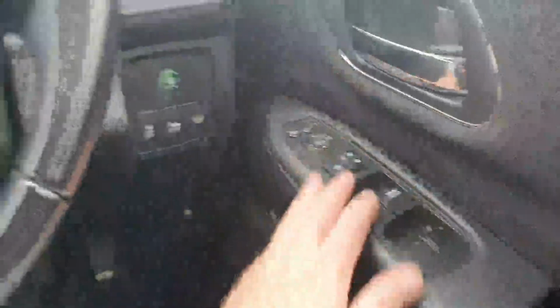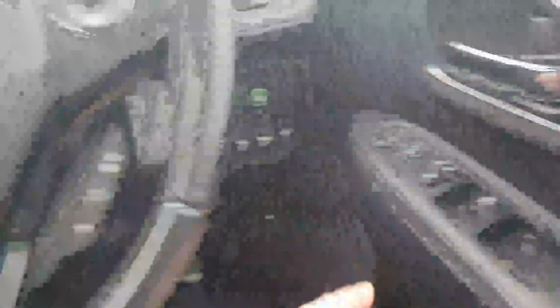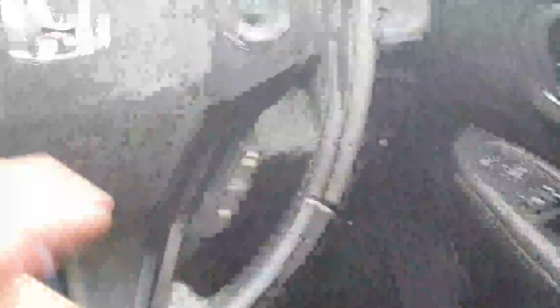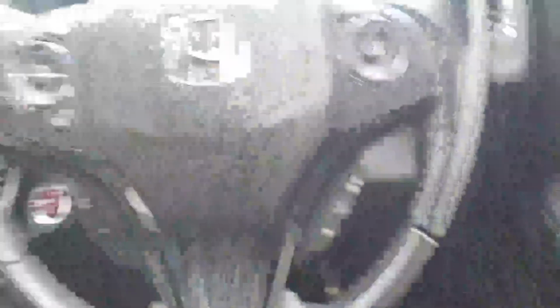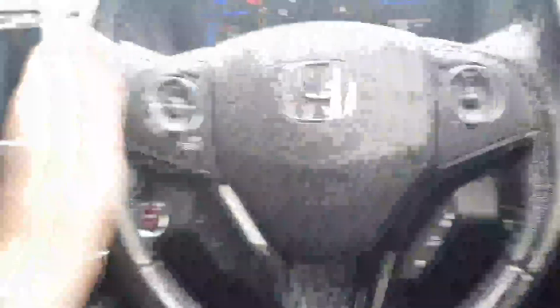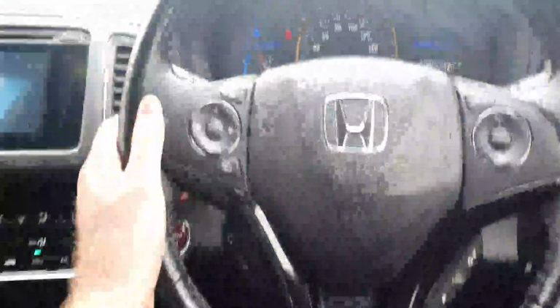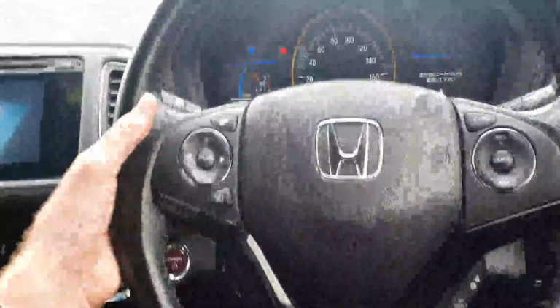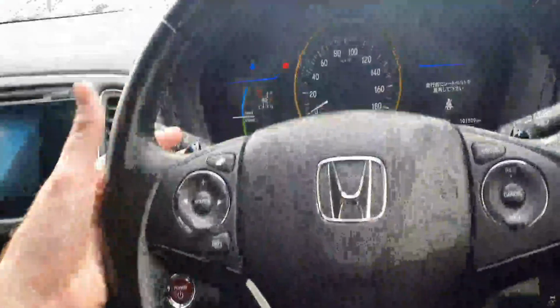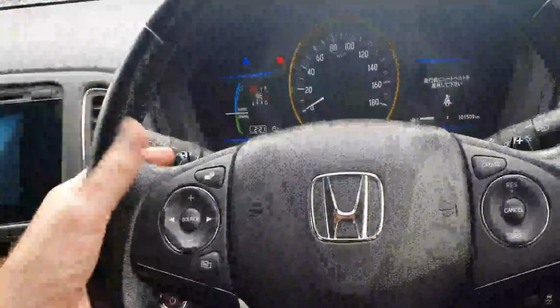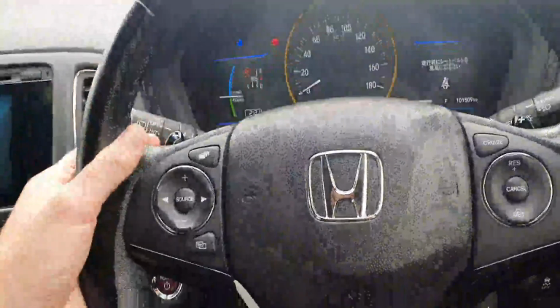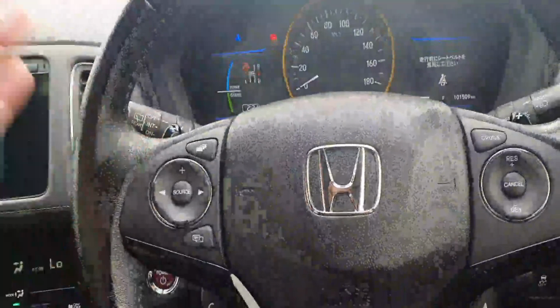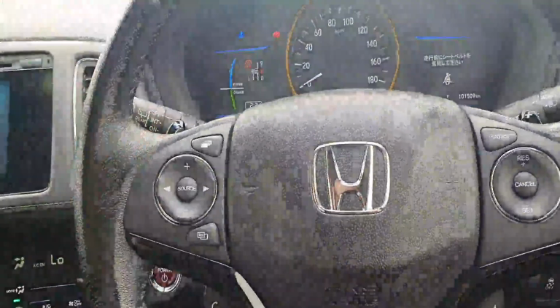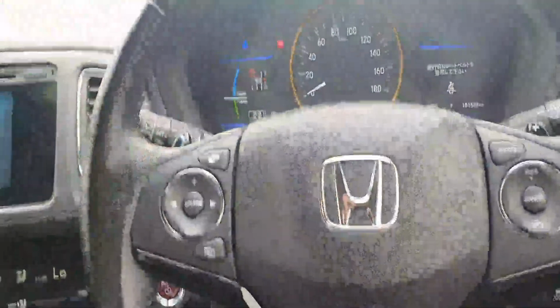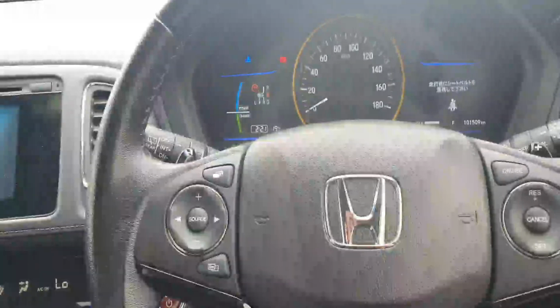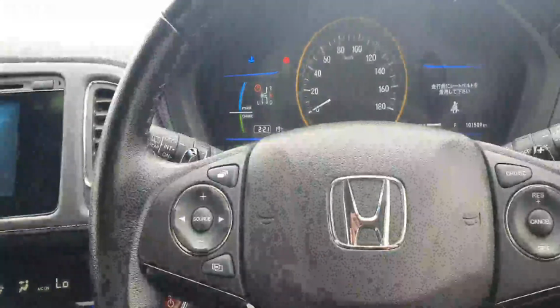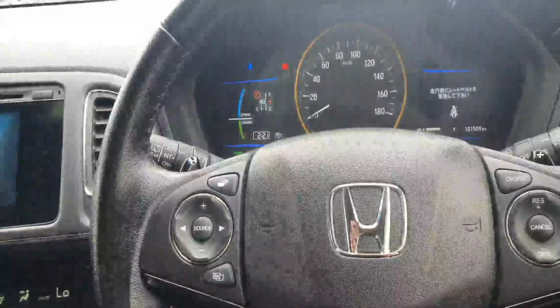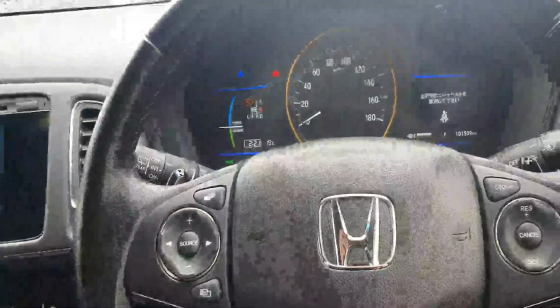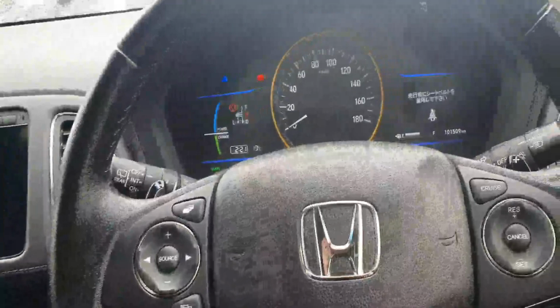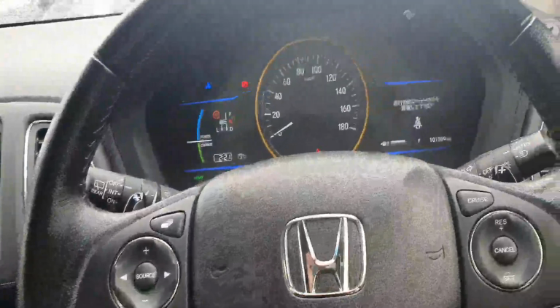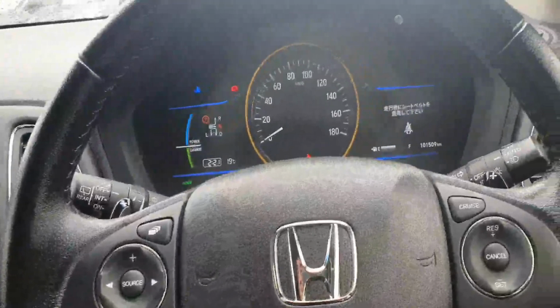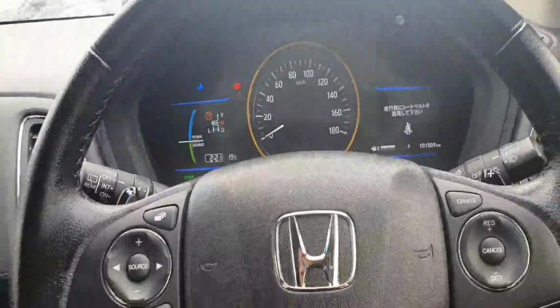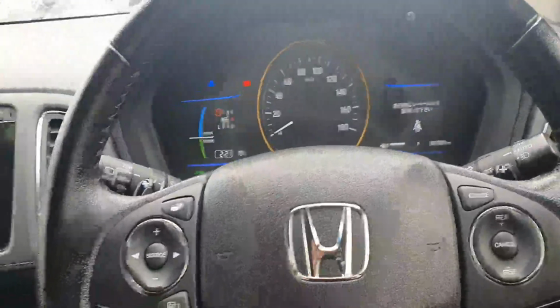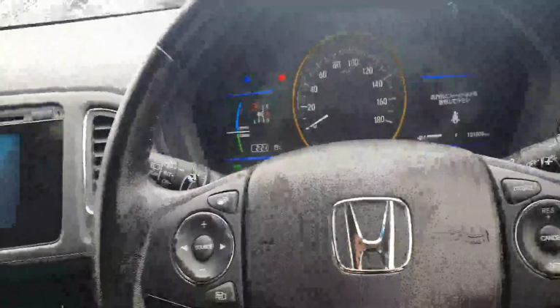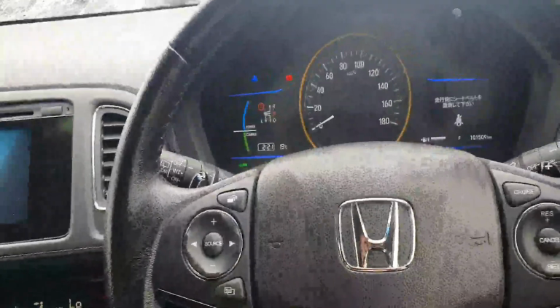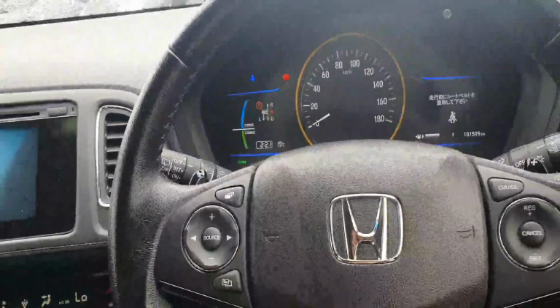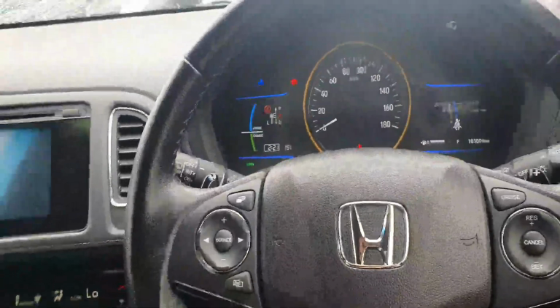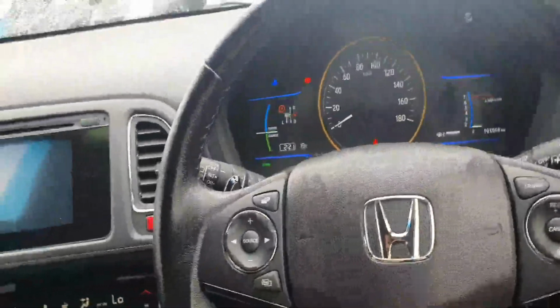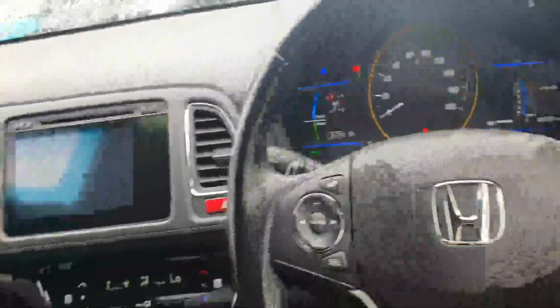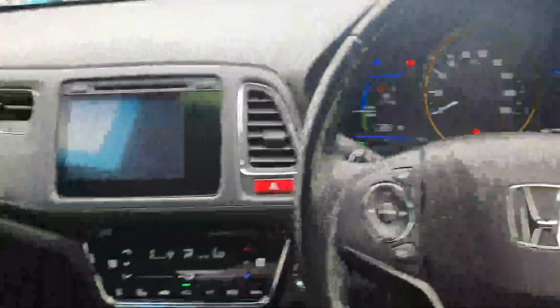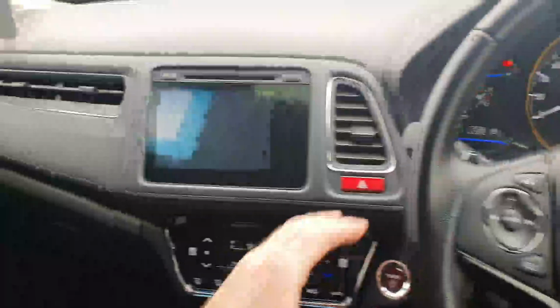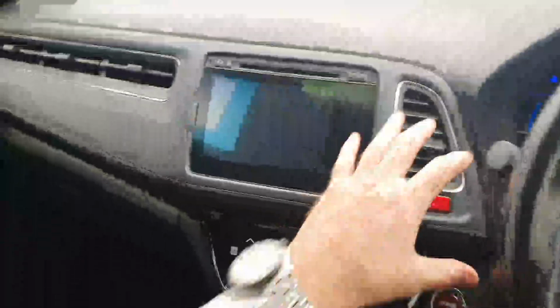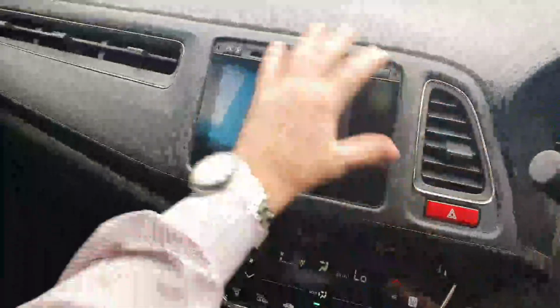There's also central locking, cruise control, and paddle shift. There are only a hundred thousand kilometers on the car.